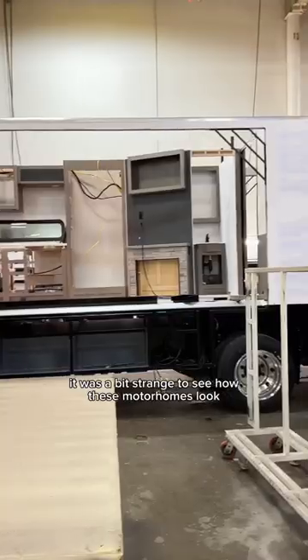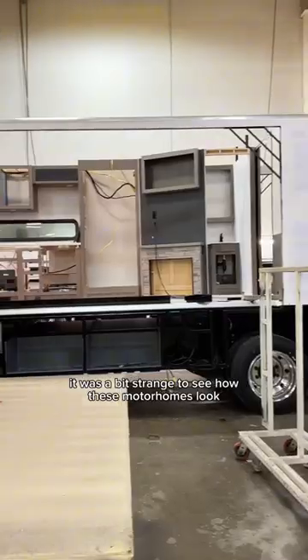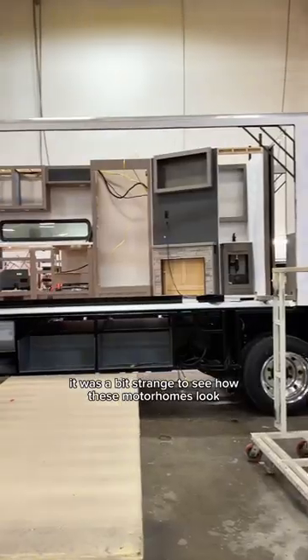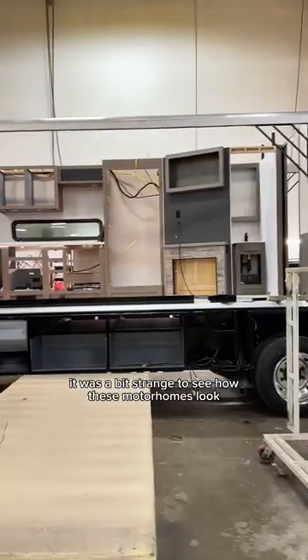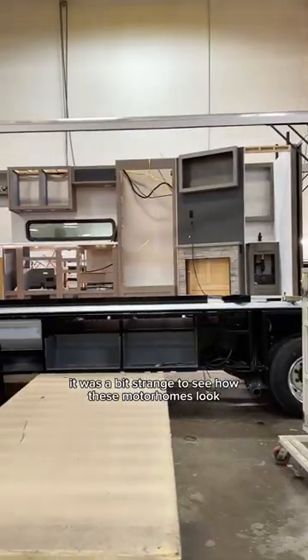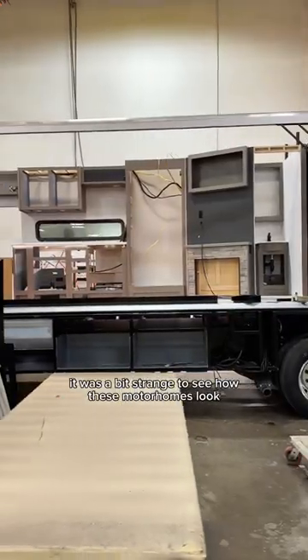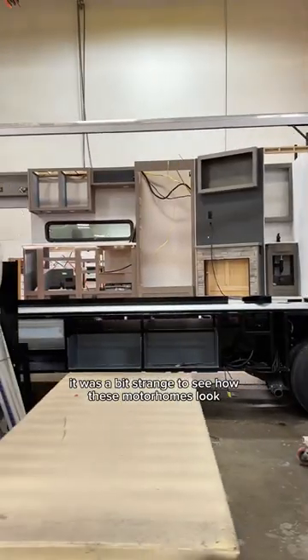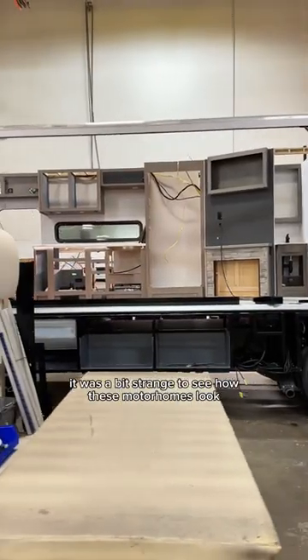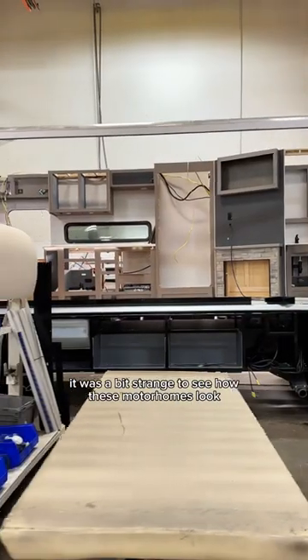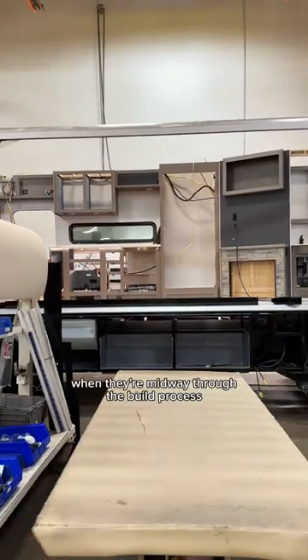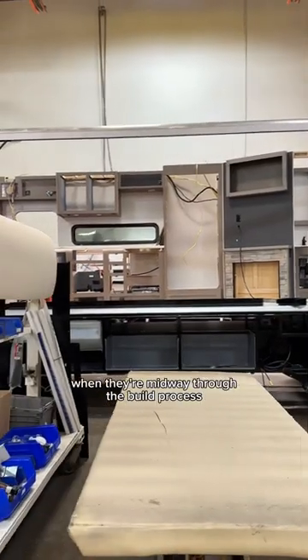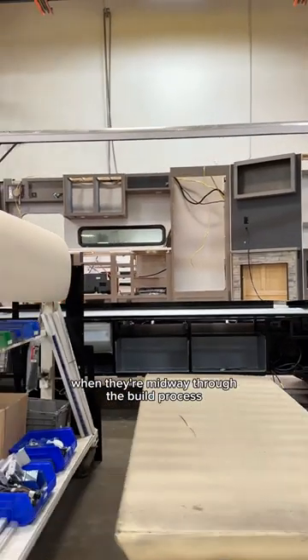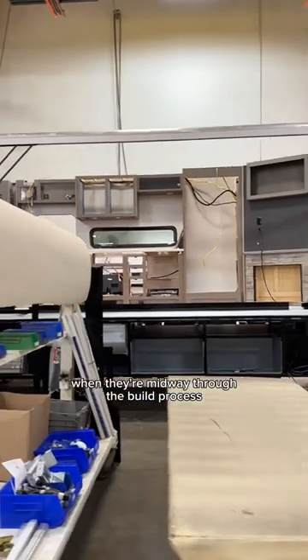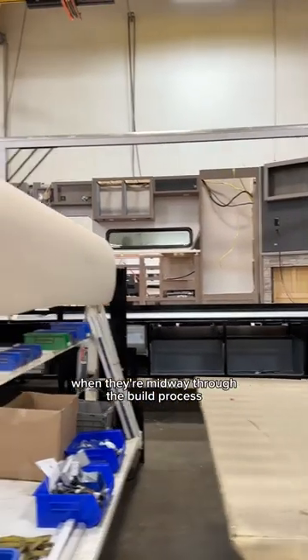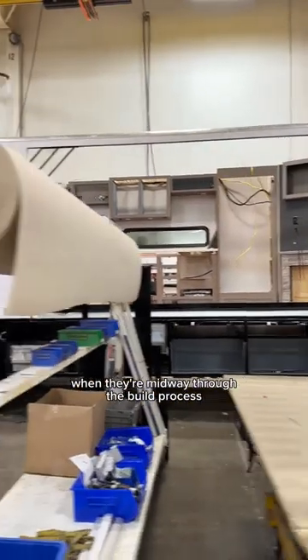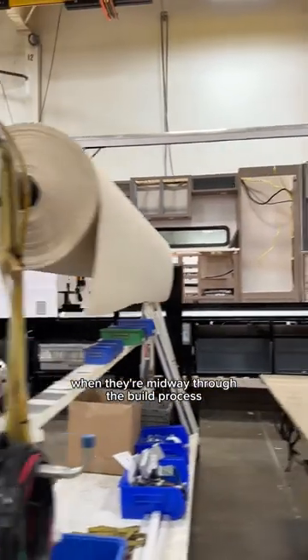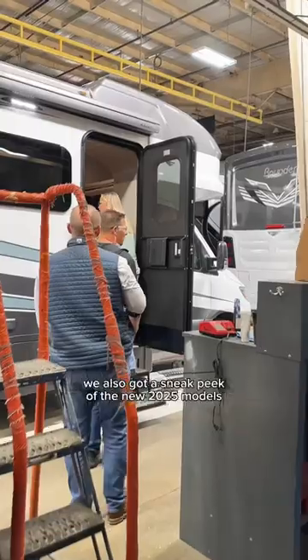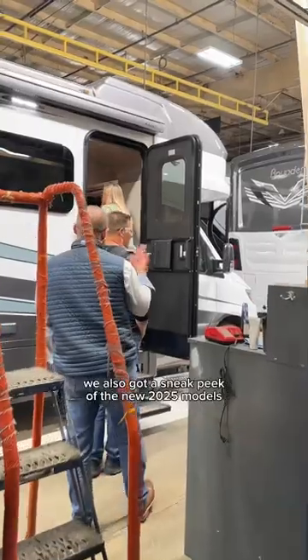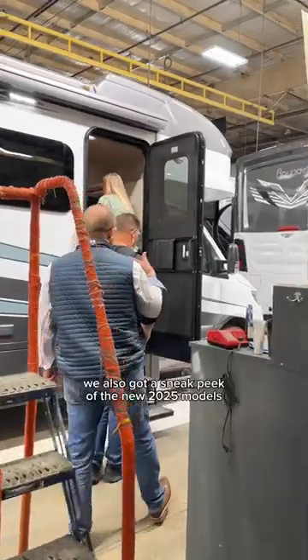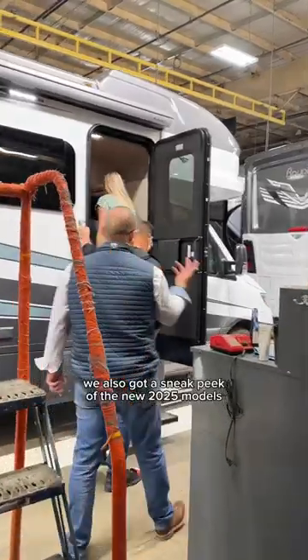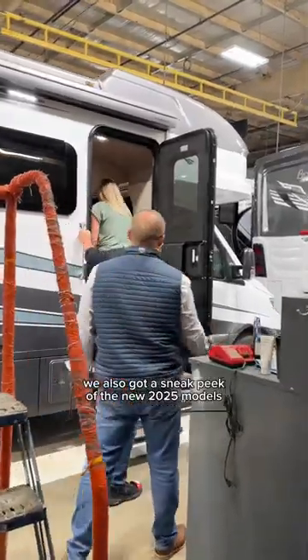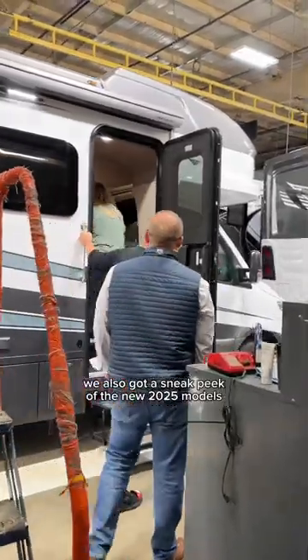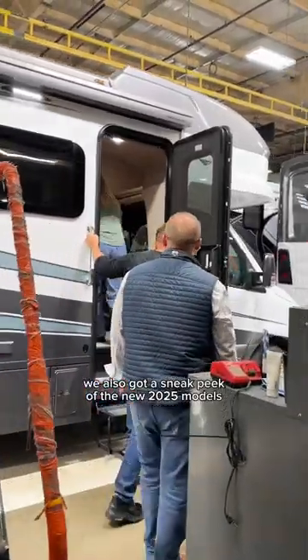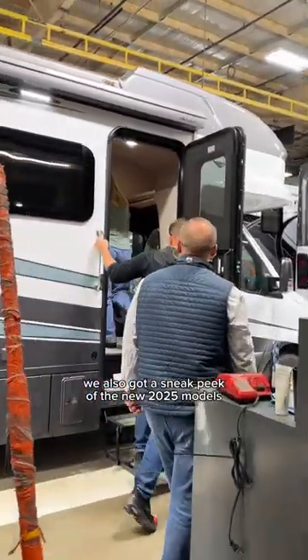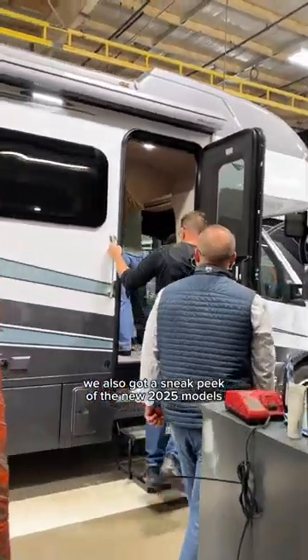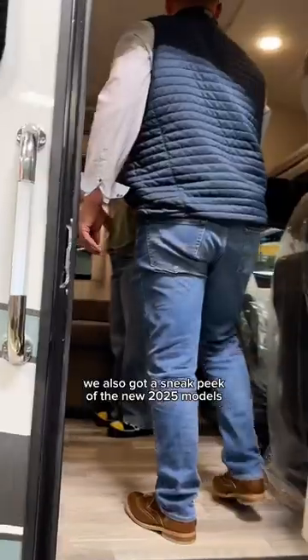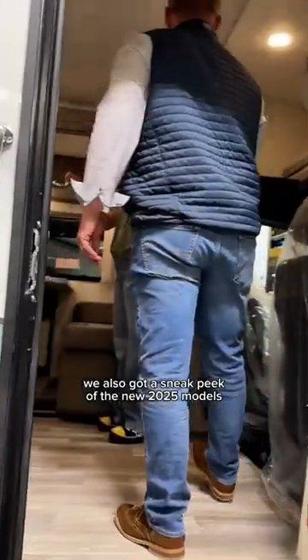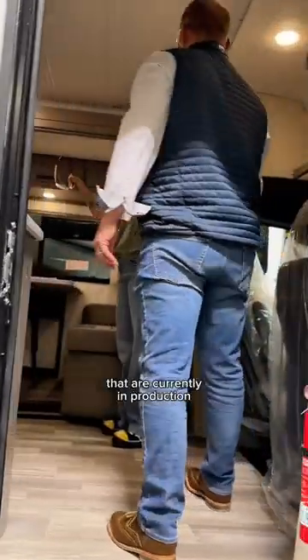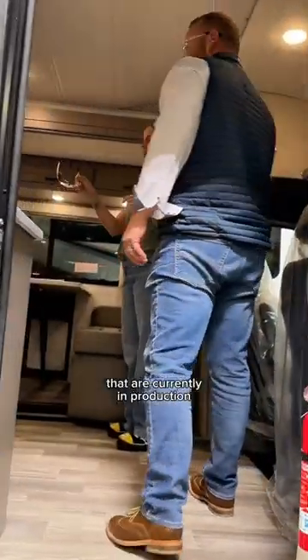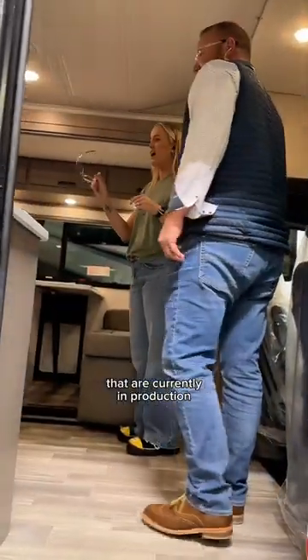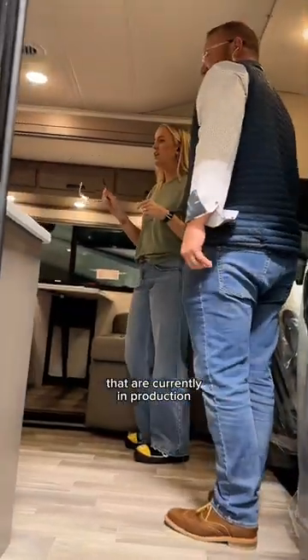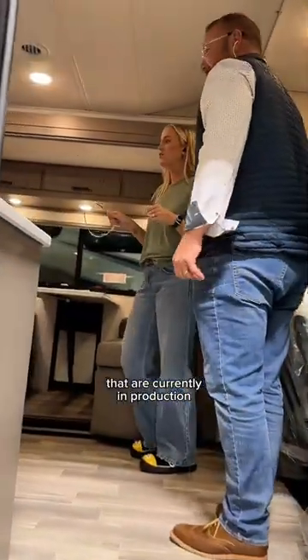It was a bit strange to see how these motorhomes look when they're midway through the build process. We also got a sneak peek at the new 2025 models that are currently in production.